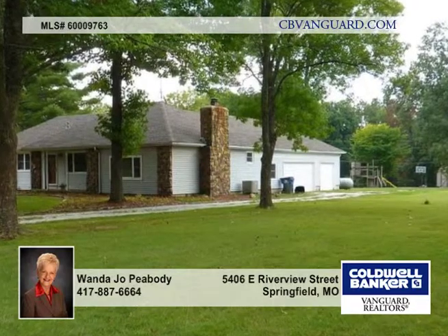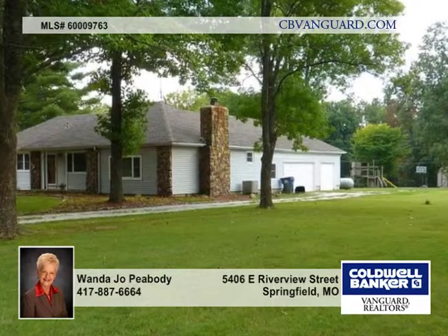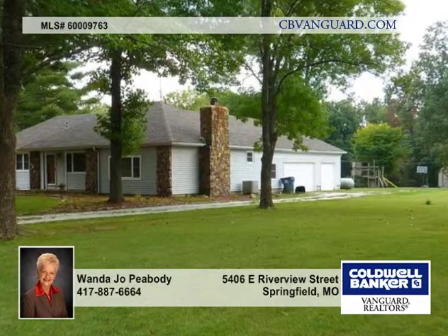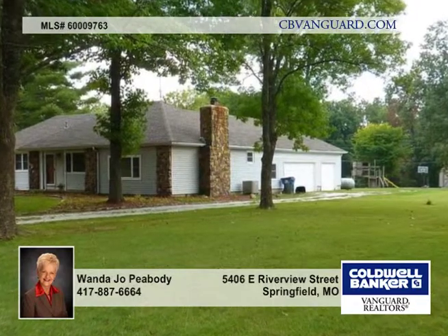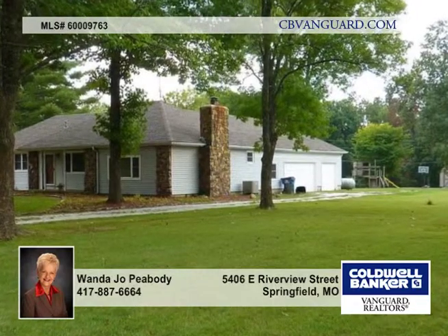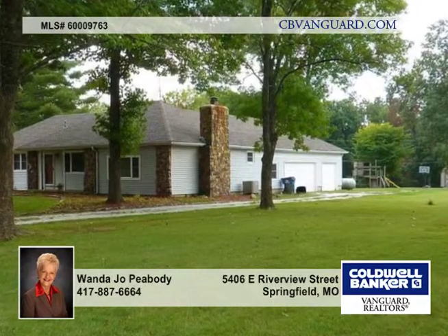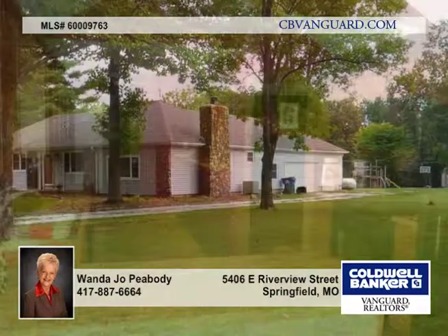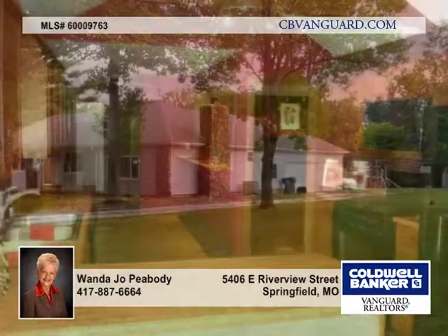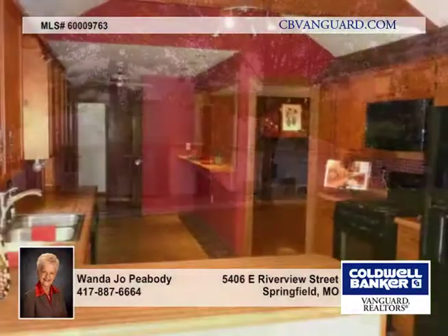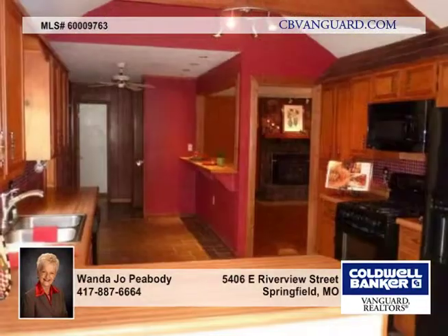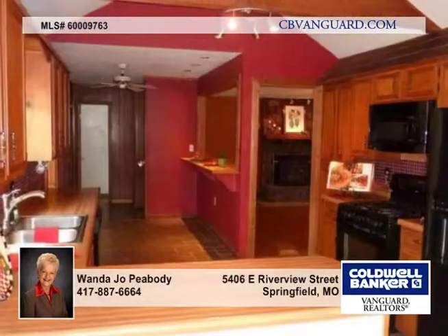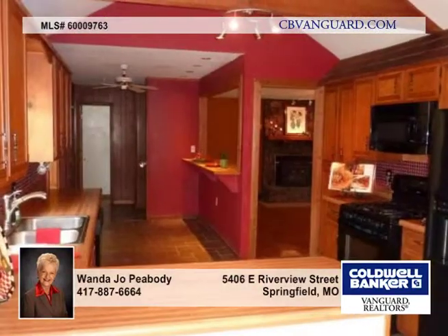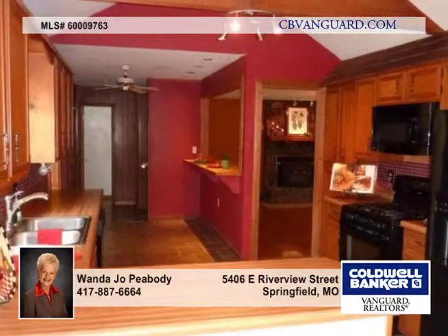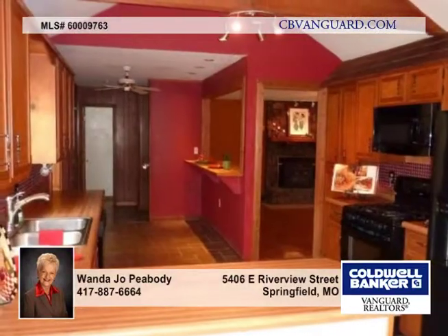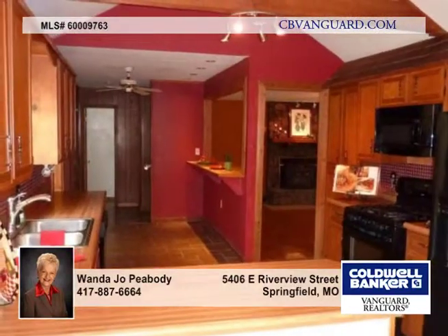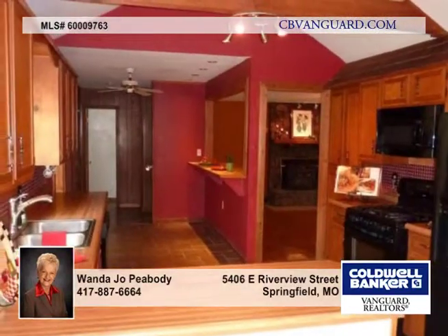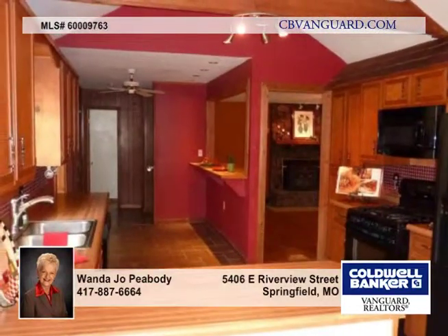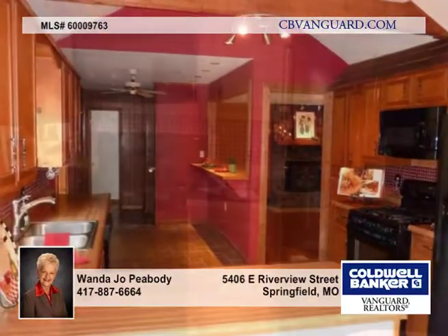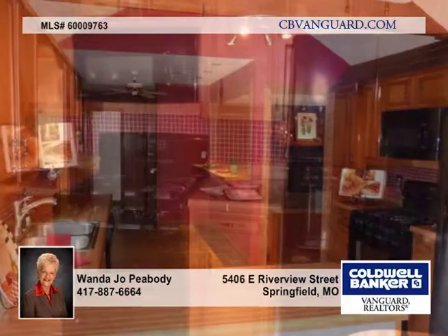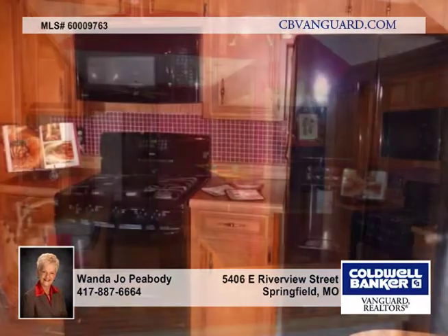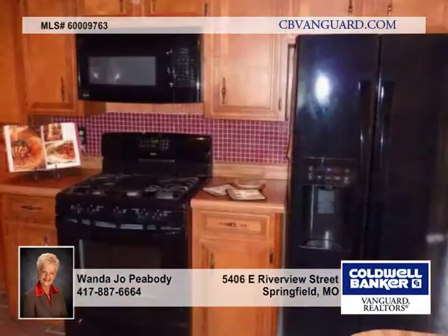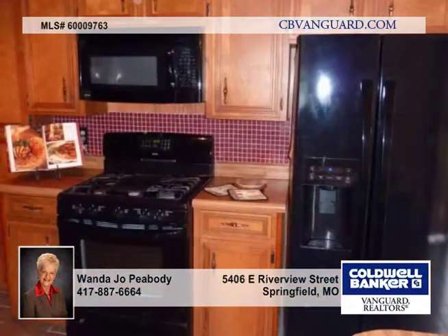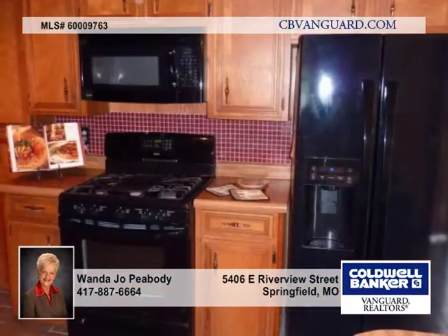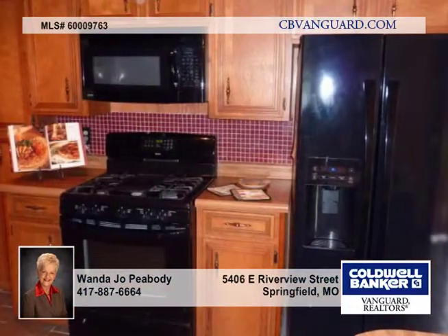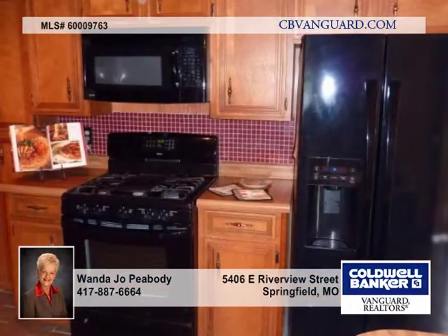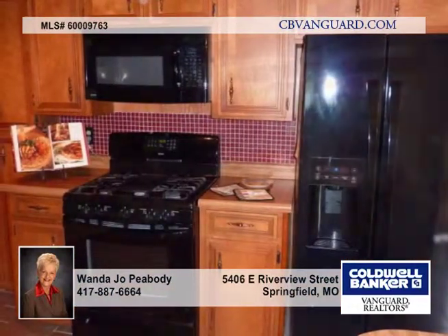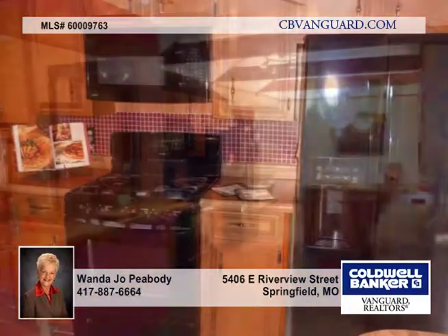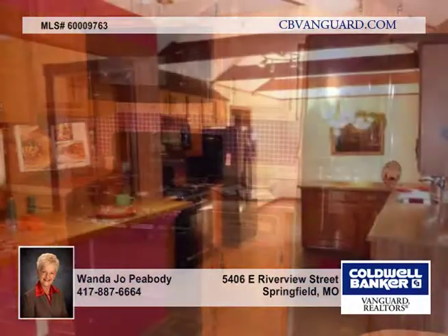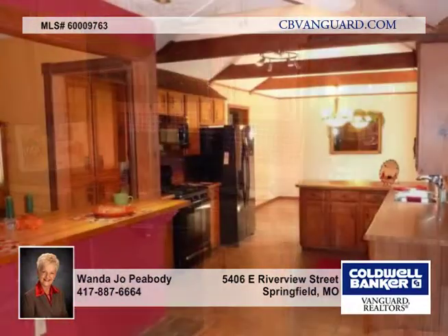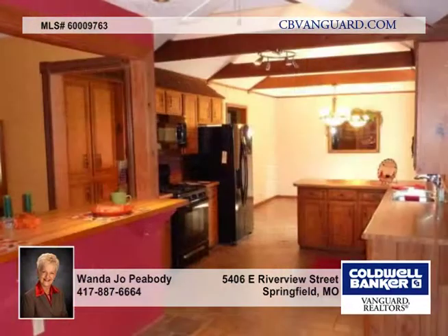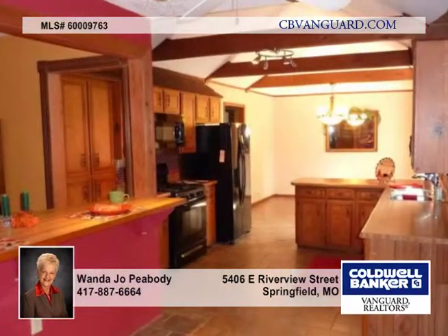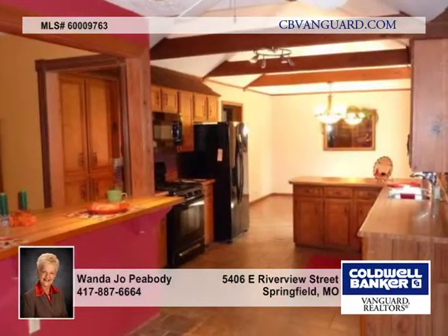Check out this 3-bedroom, 2-bath home on a .93-acre lot. Just far enough in the country, but close enough to the city.